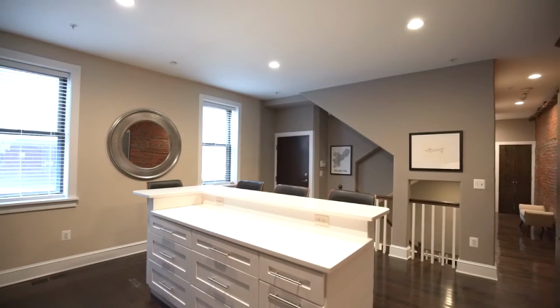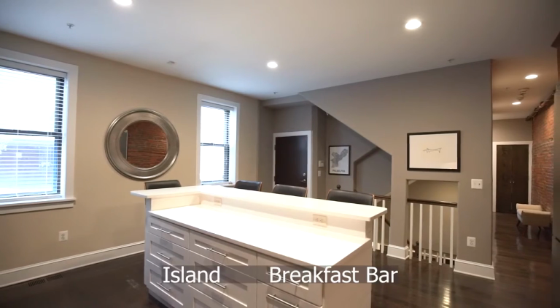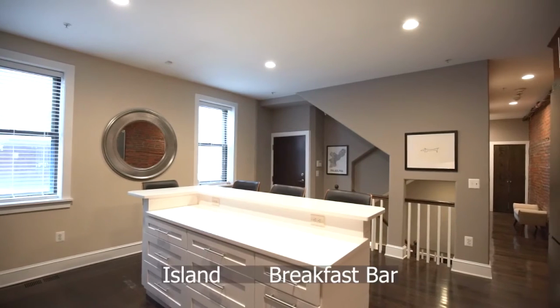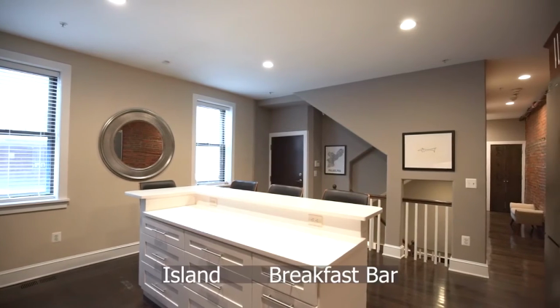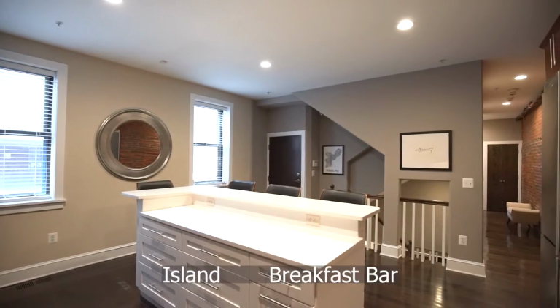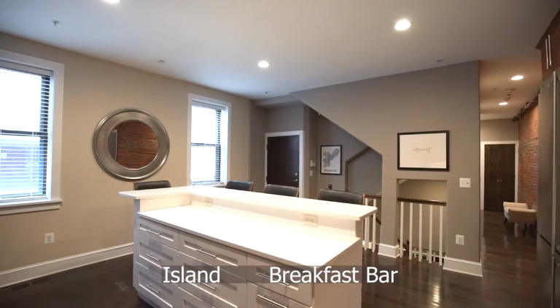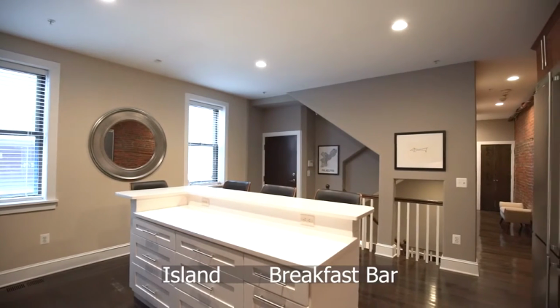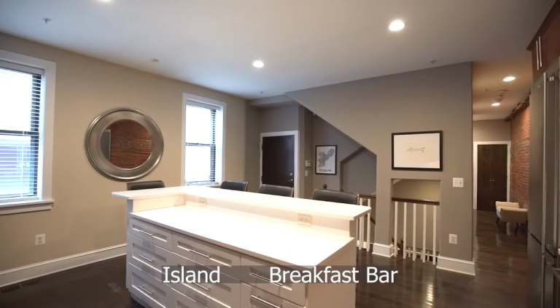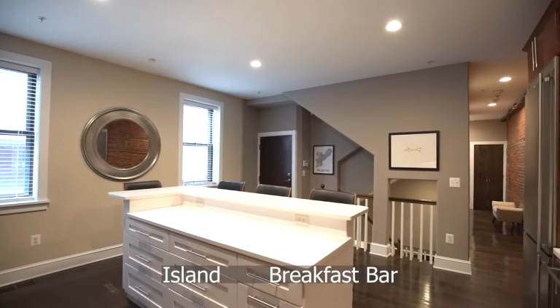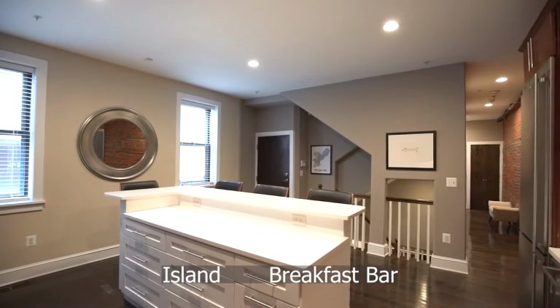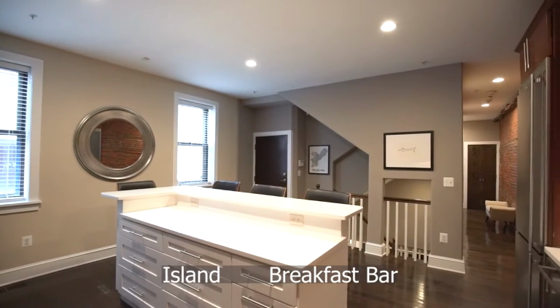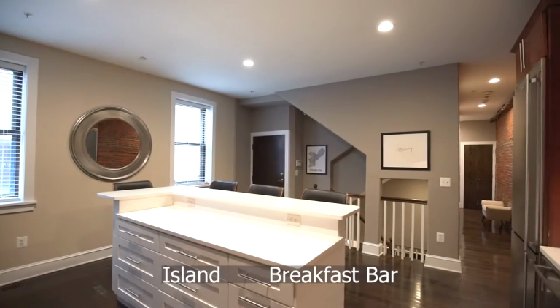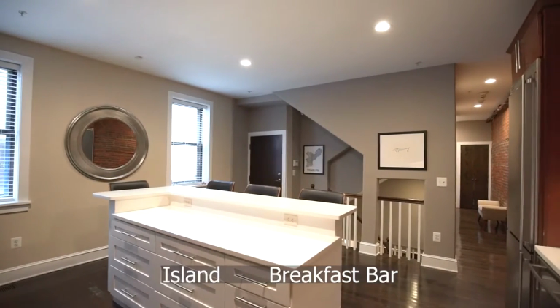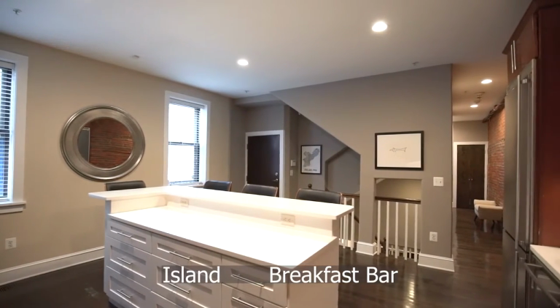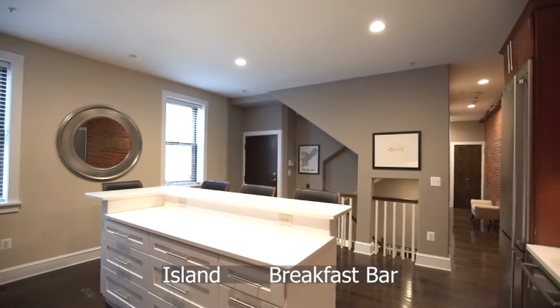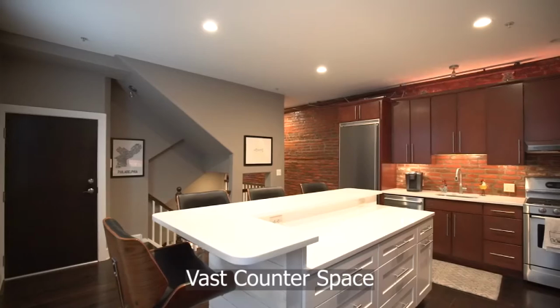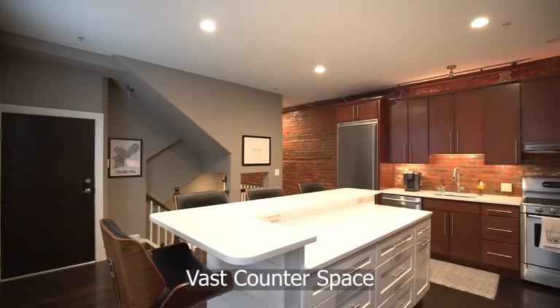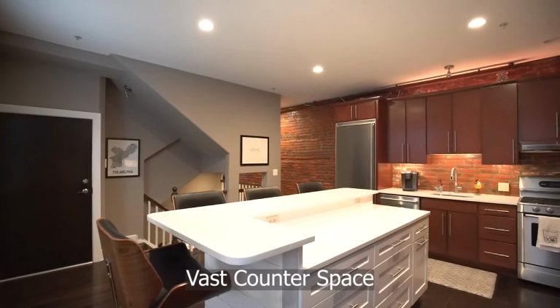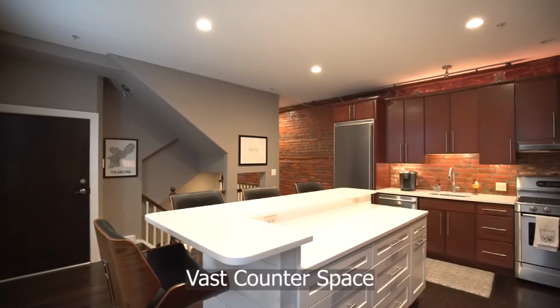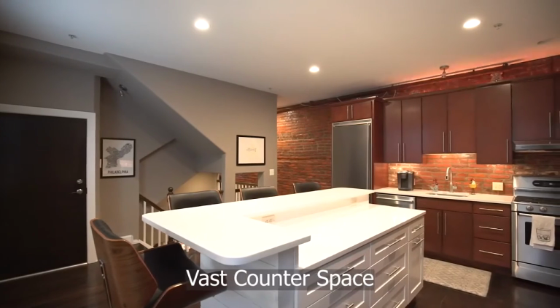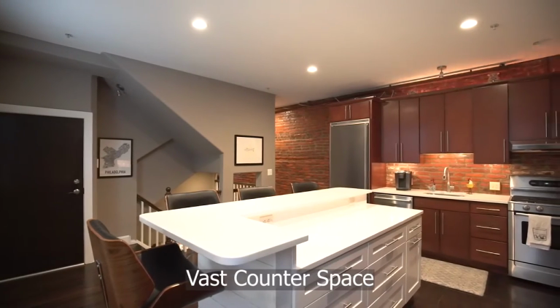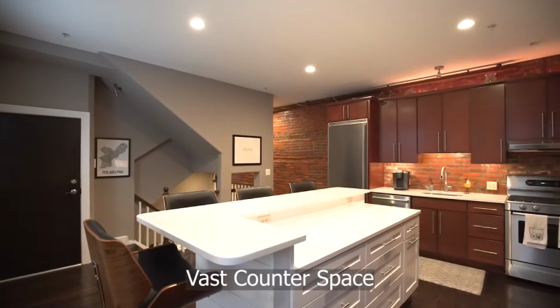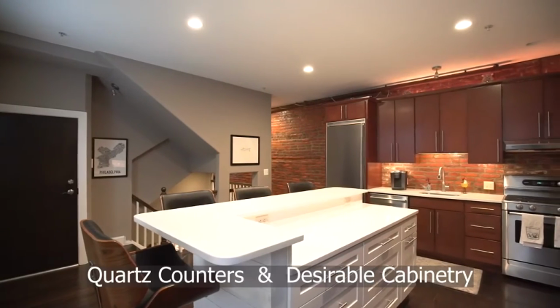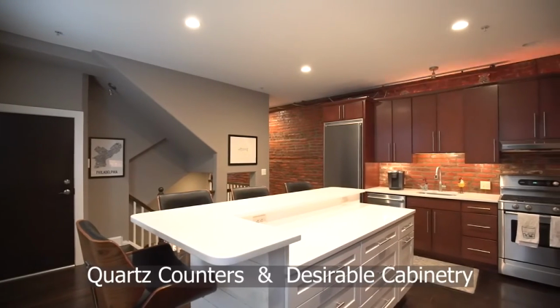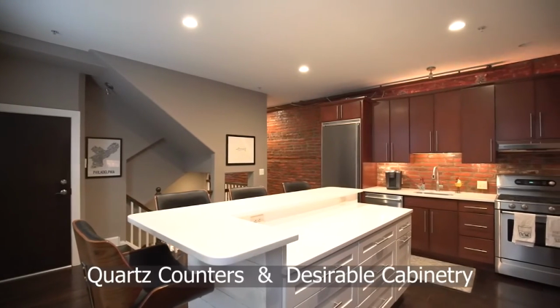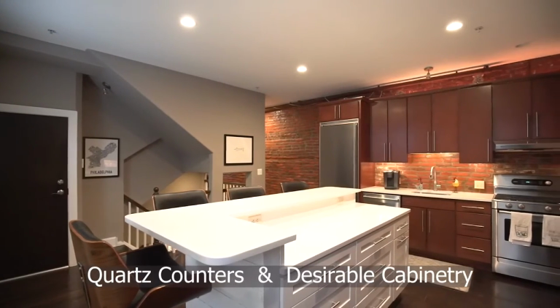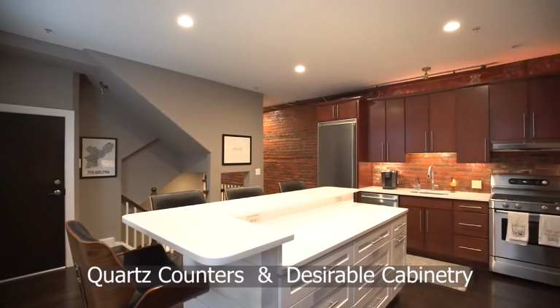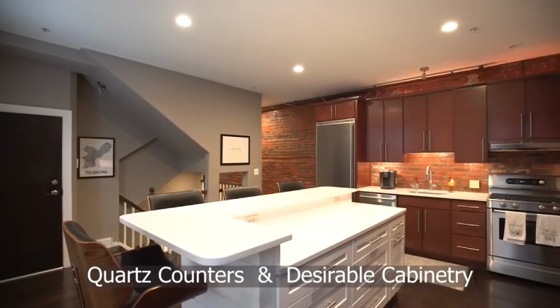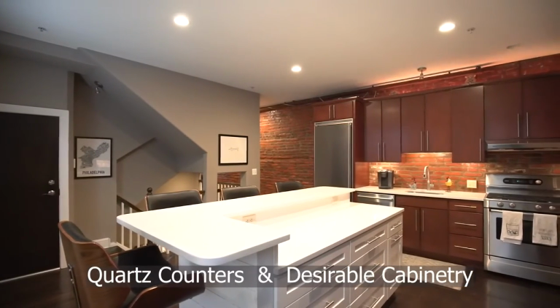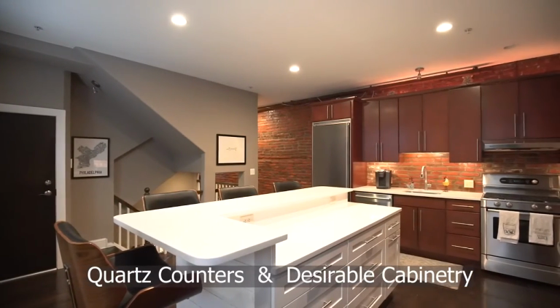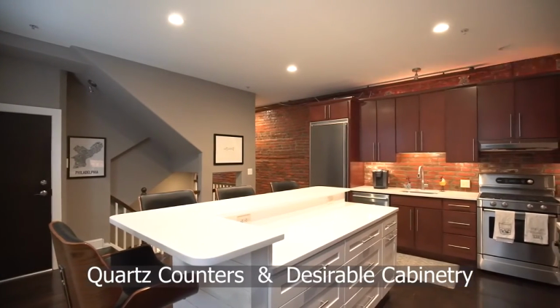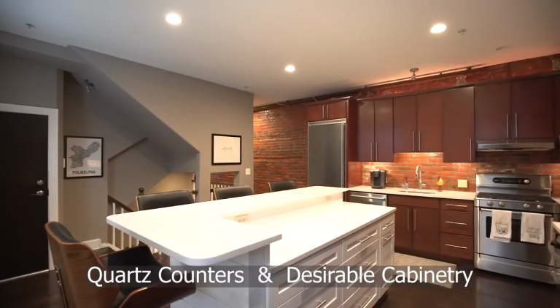The kitchen is well equipped with an island, breakfast bar, vast counter space, quartz counters, and desirable cabinetry.